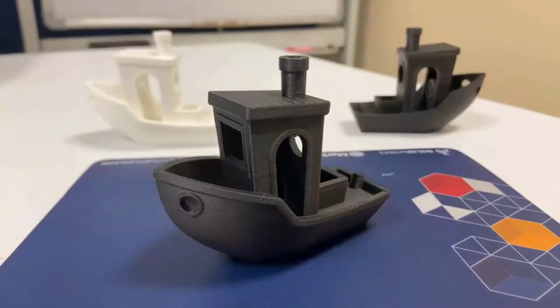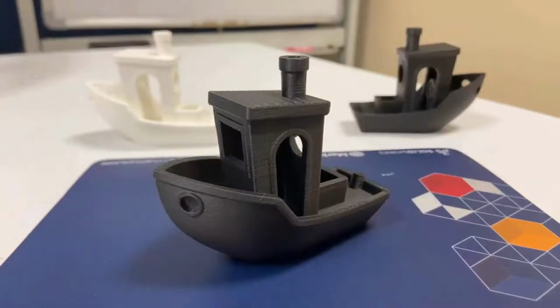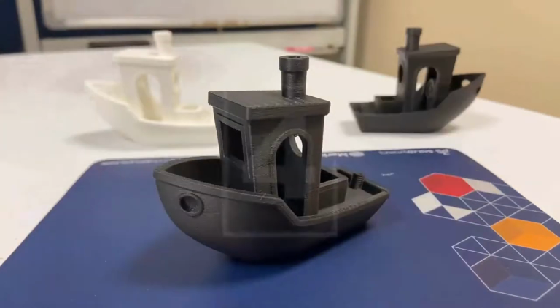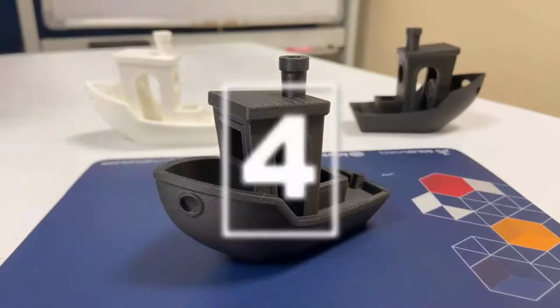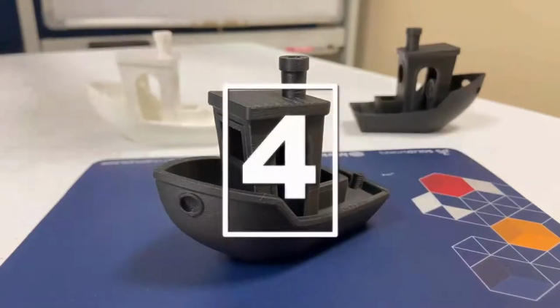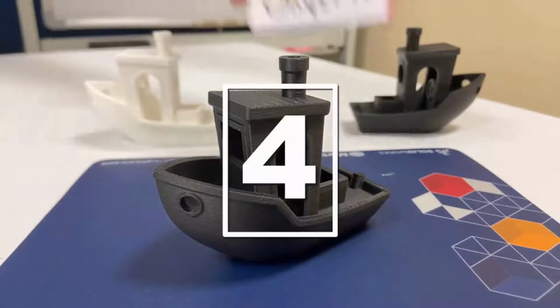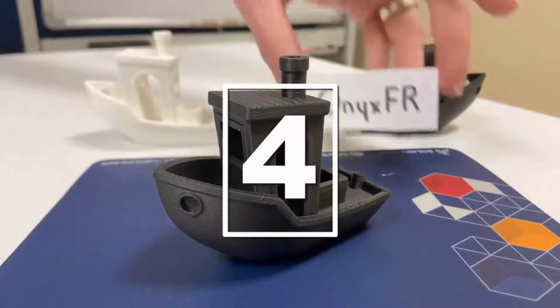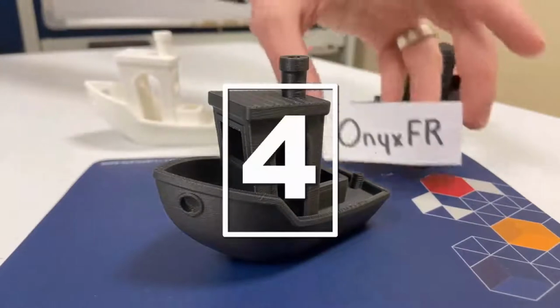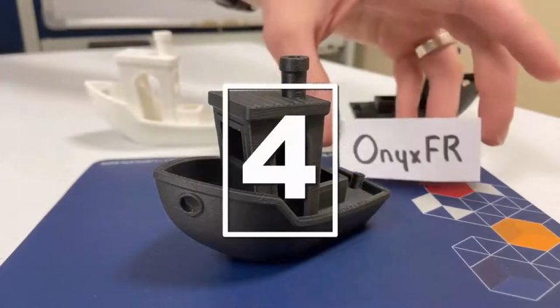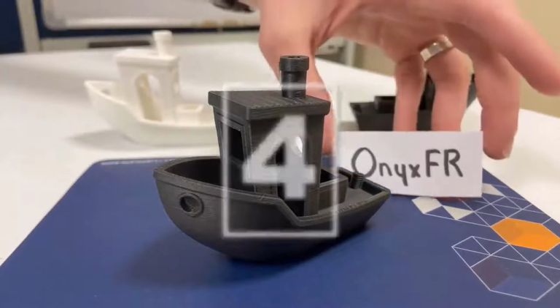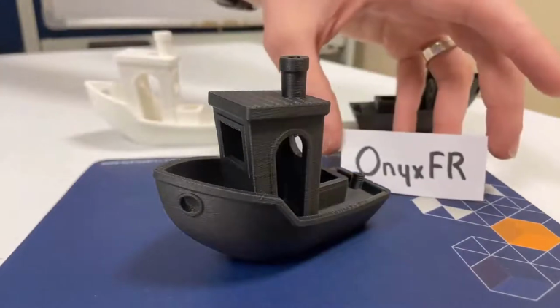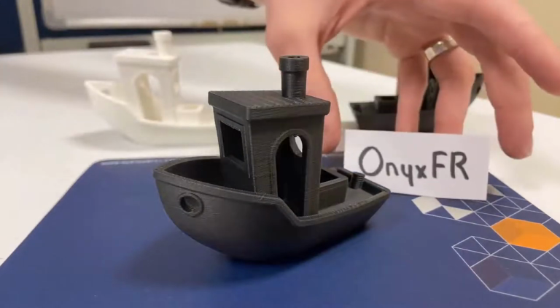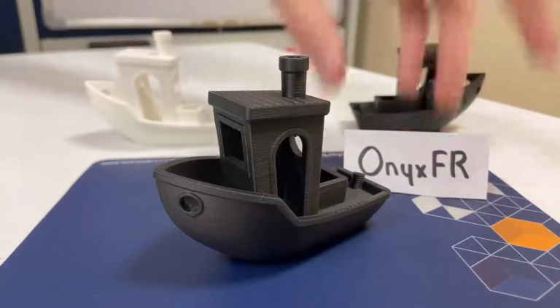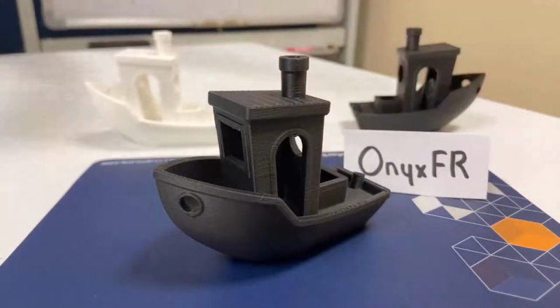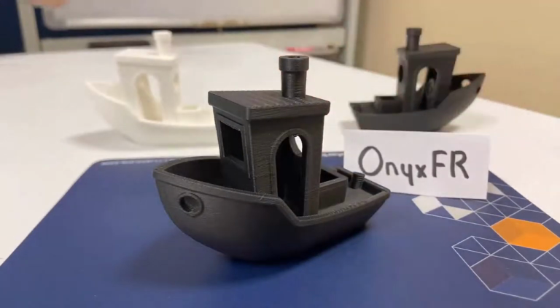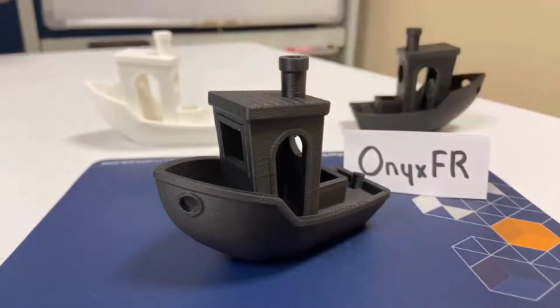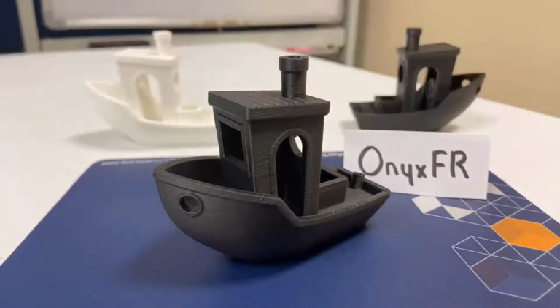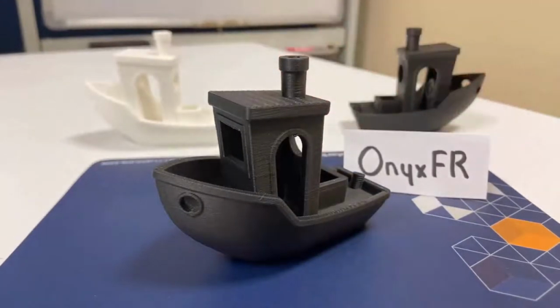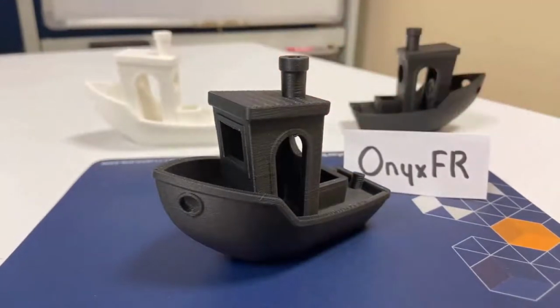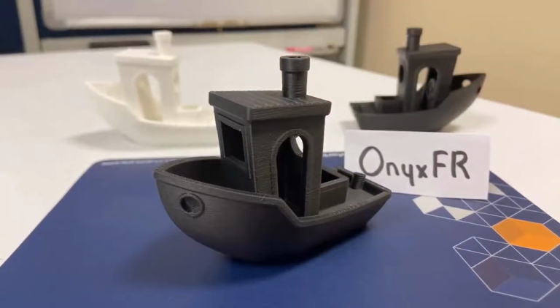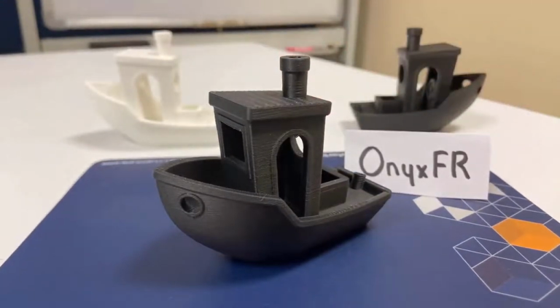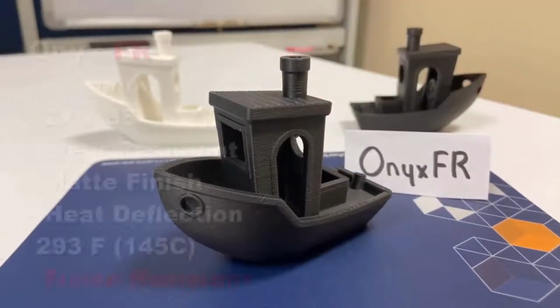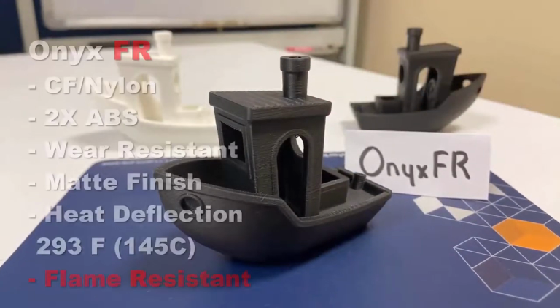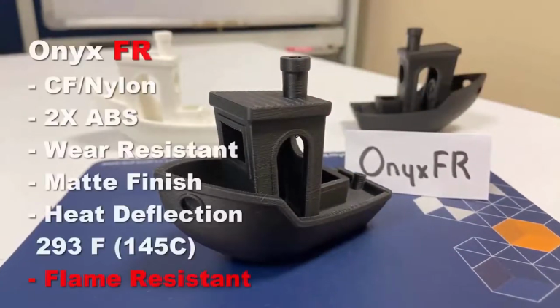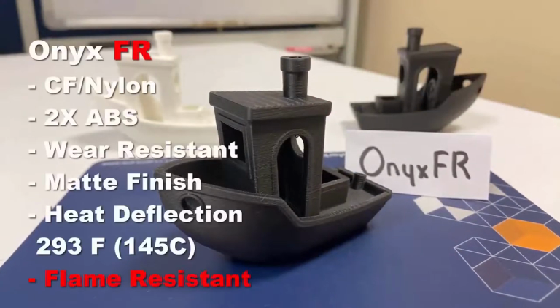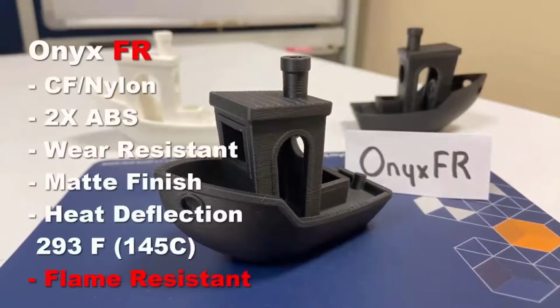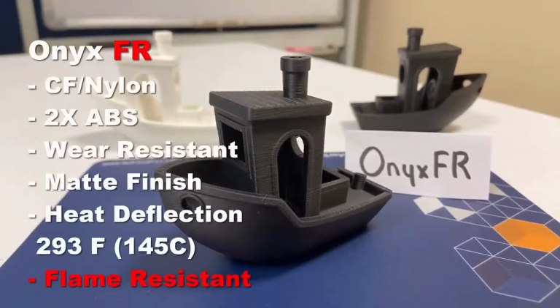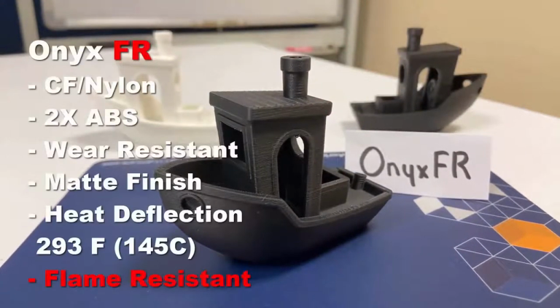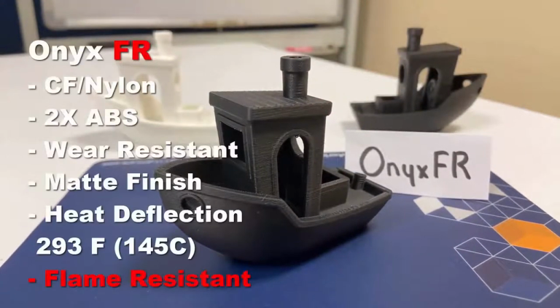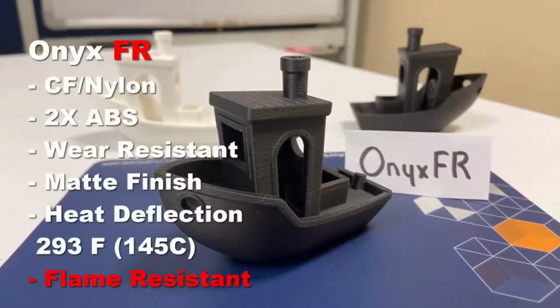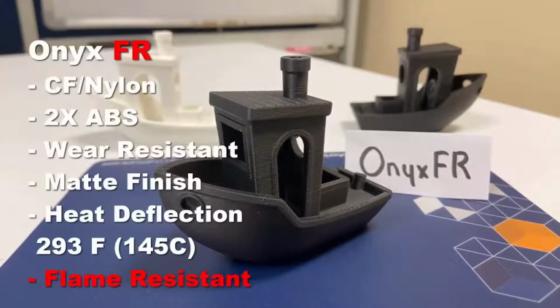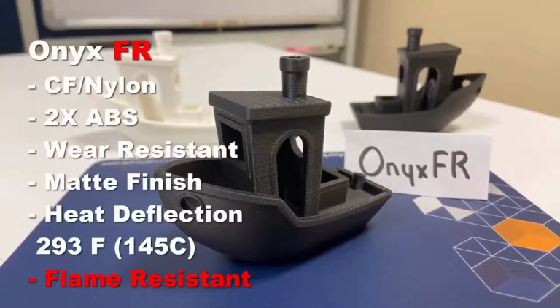And lastly, what we've all been waiting for is the Onyx FR, which is identical to Onyx except it is flame-resistant.